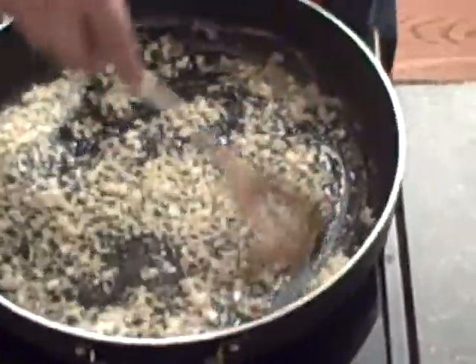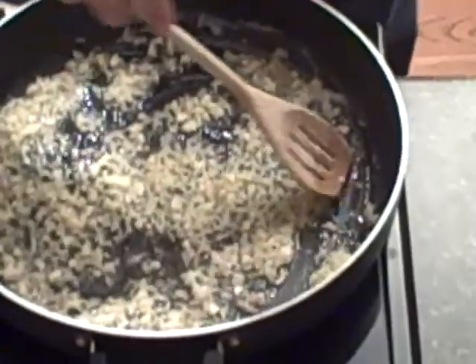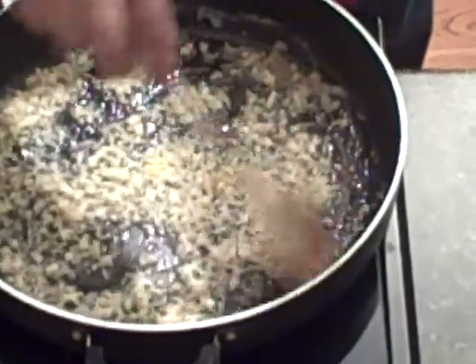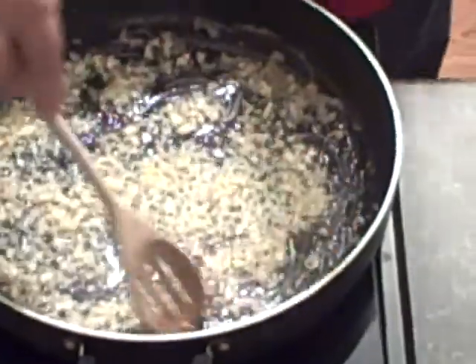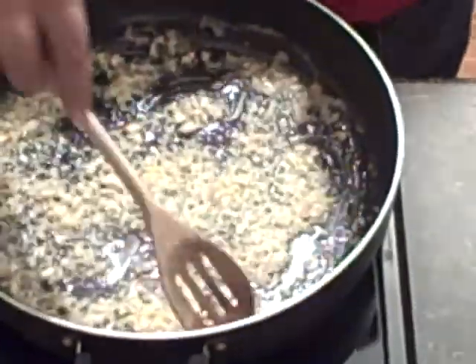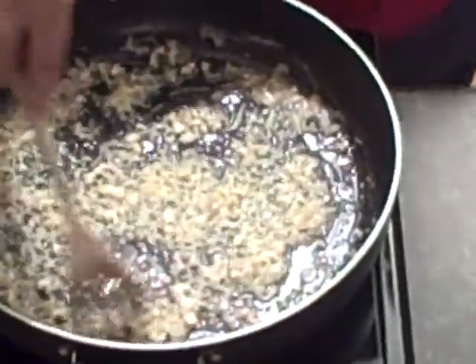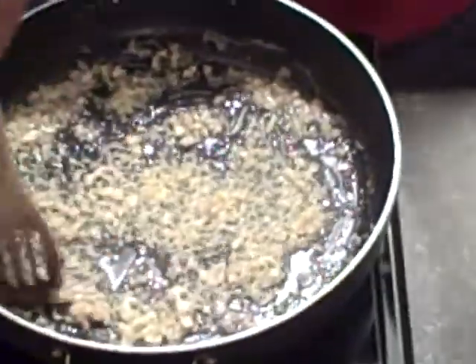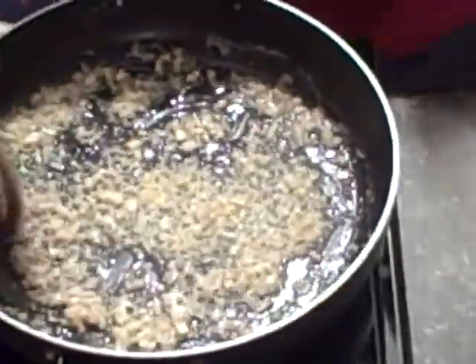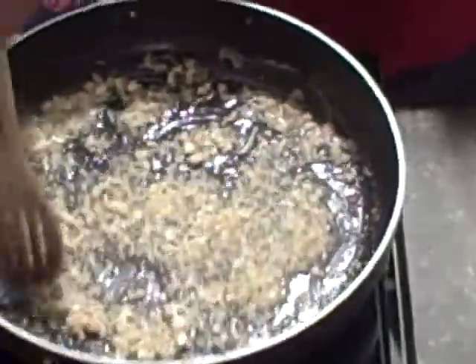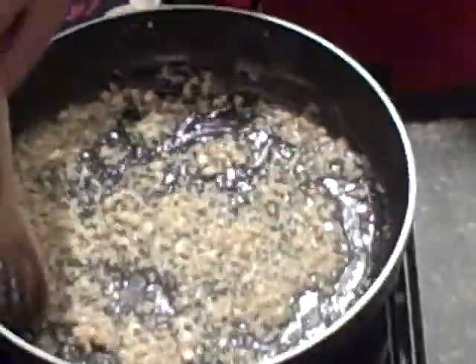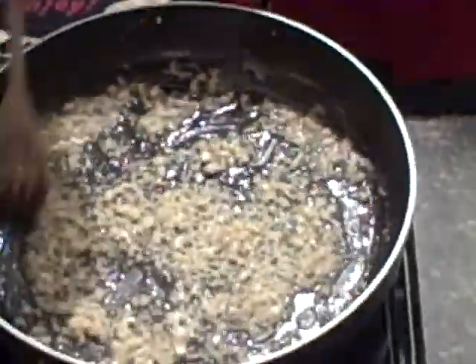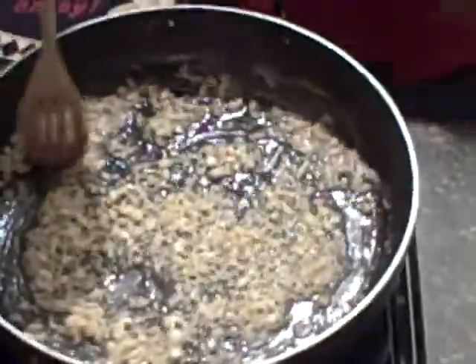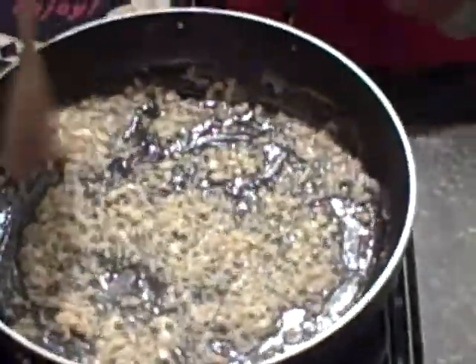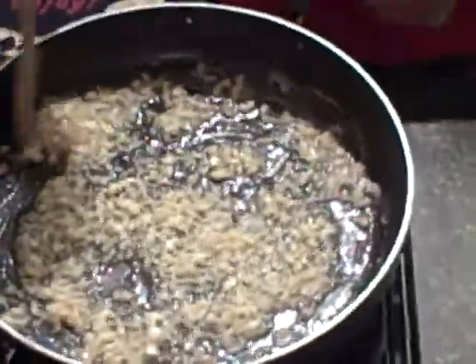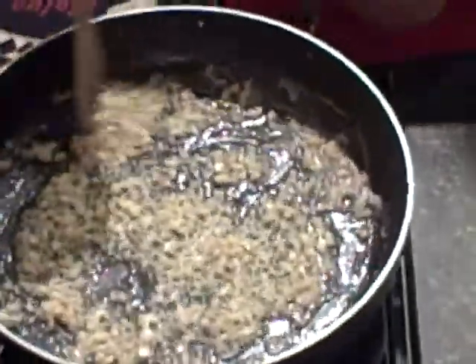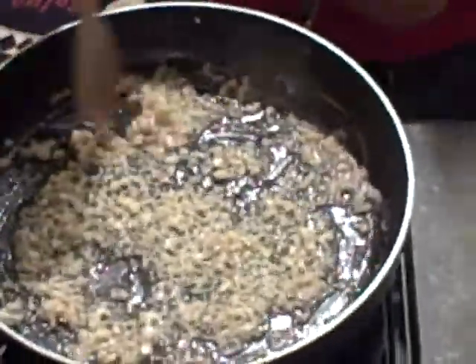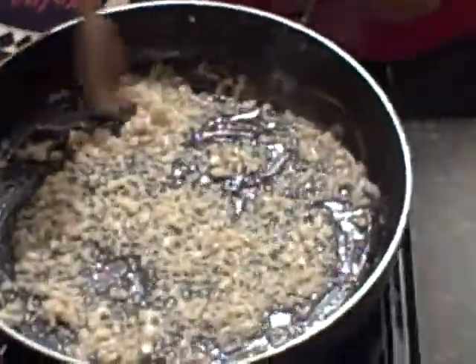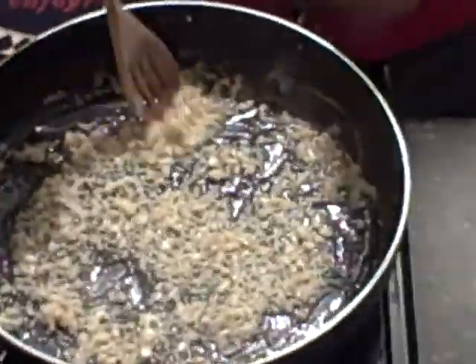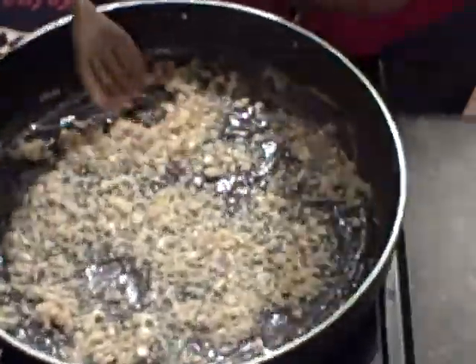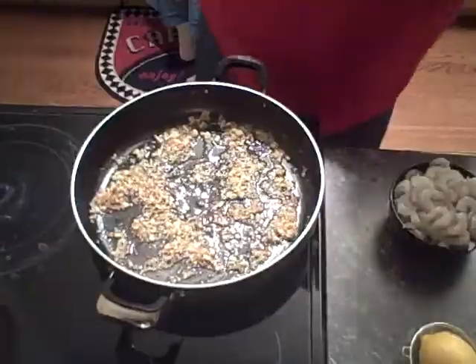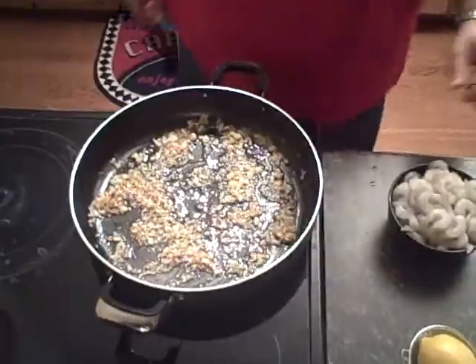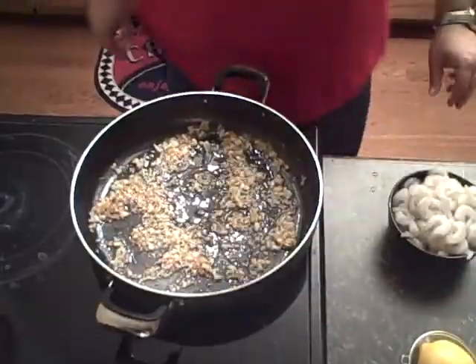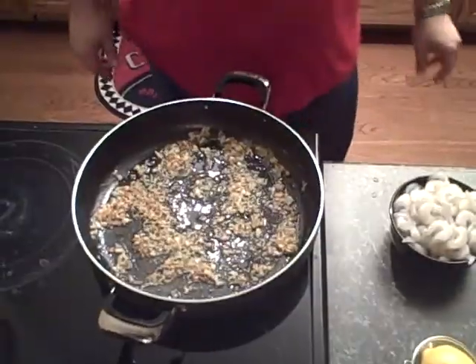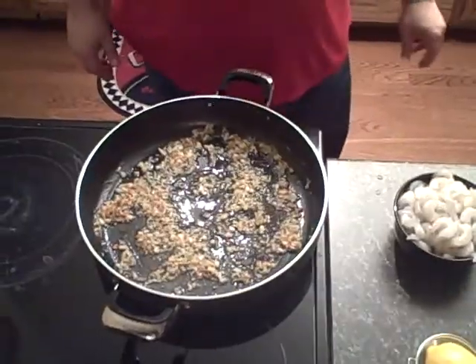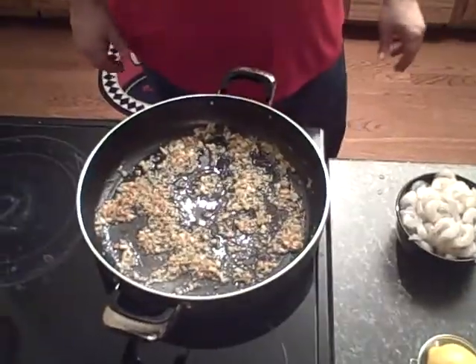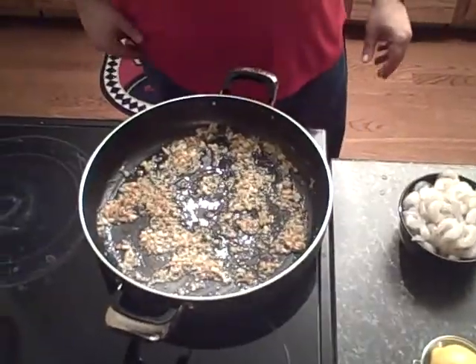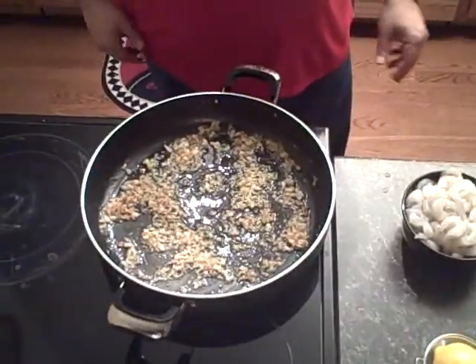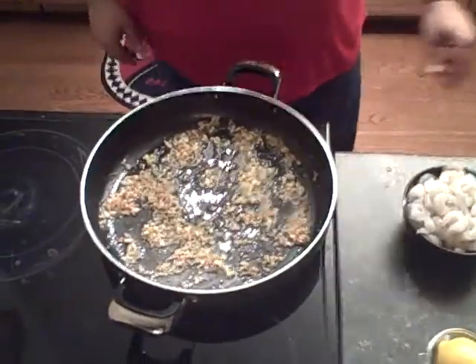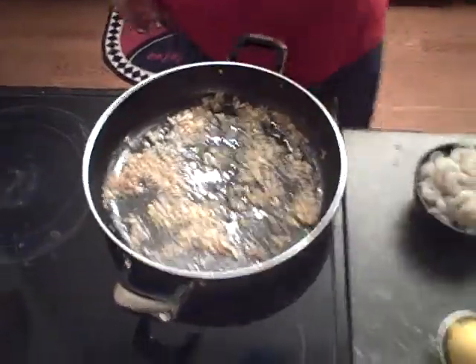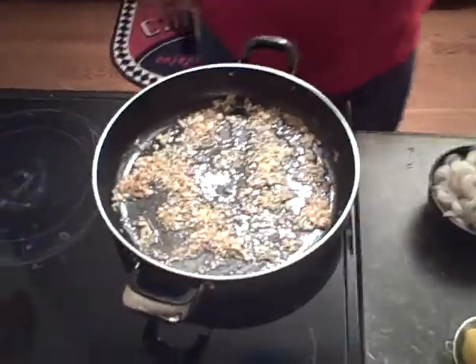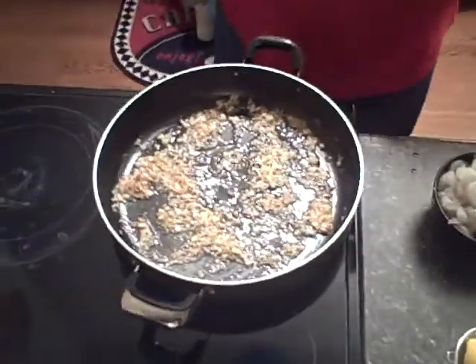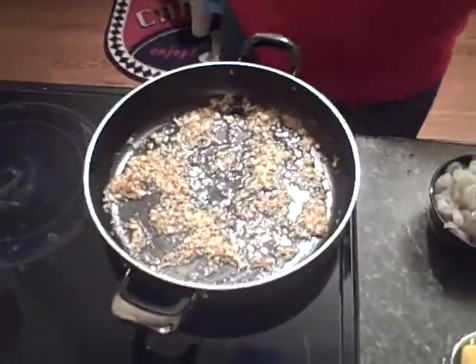Now the scampi is a really, really quick dish. It doesn't take very long.